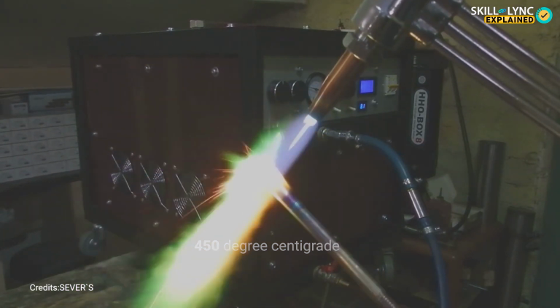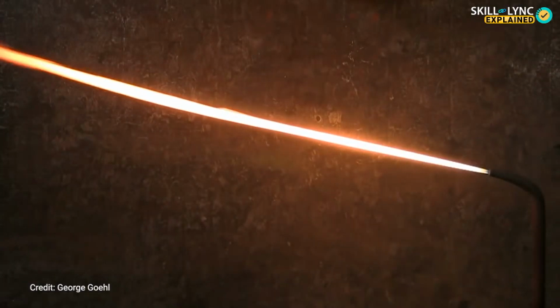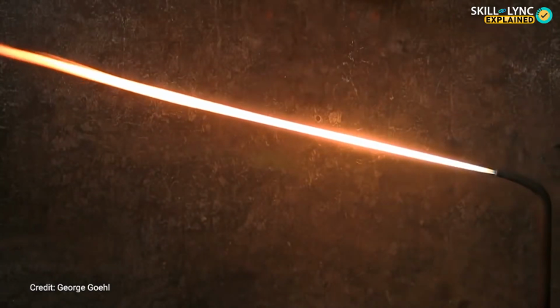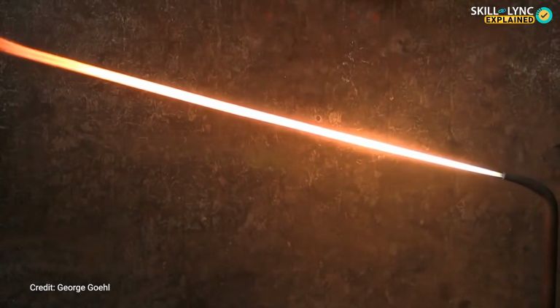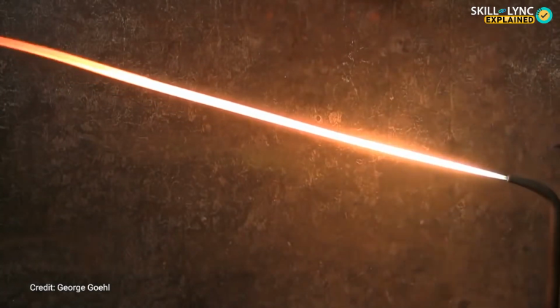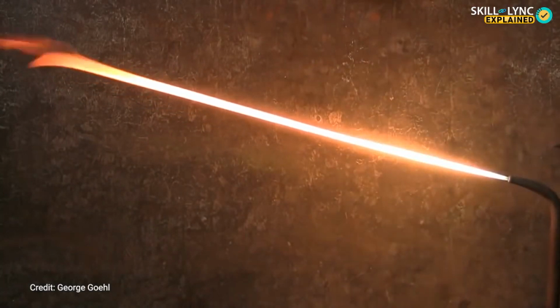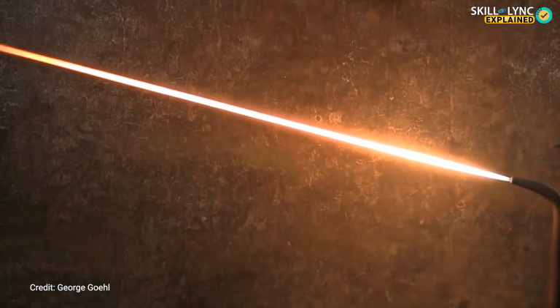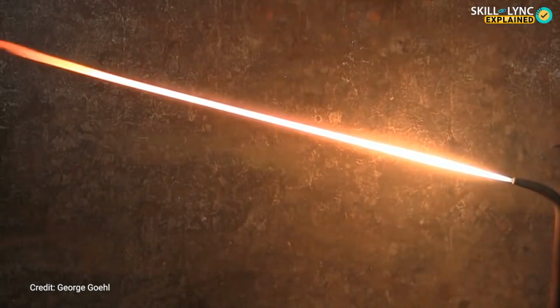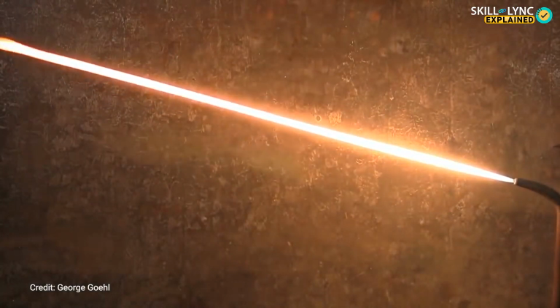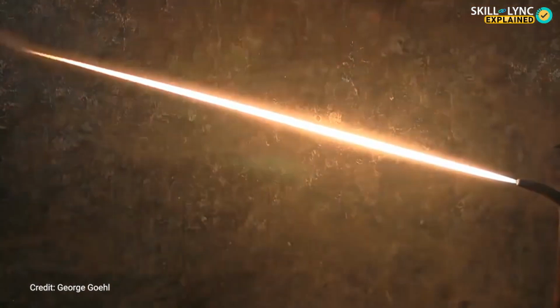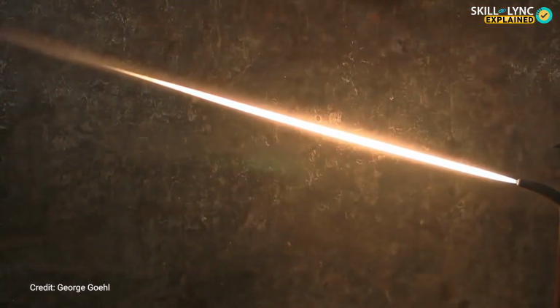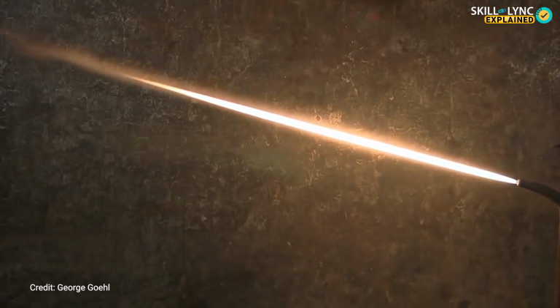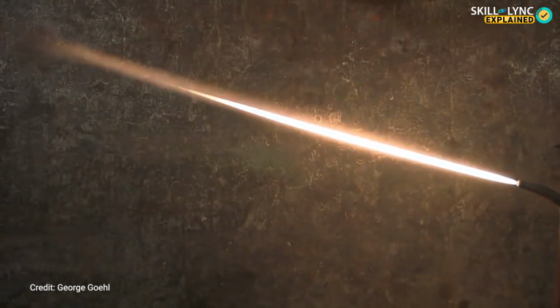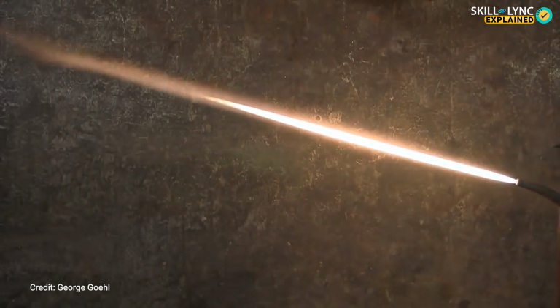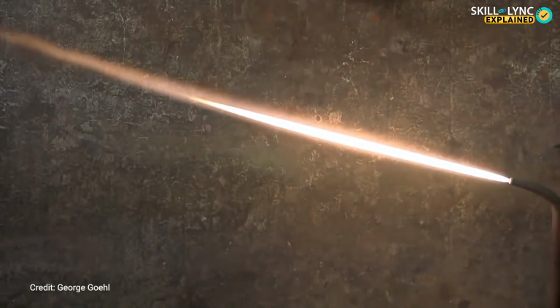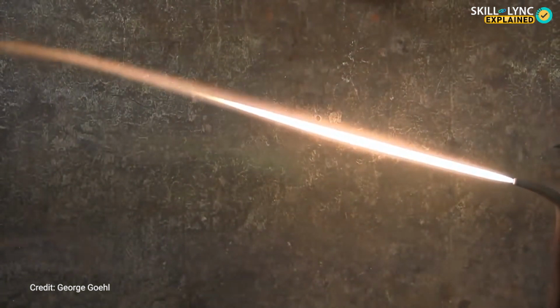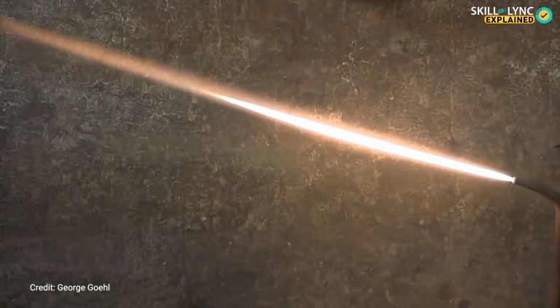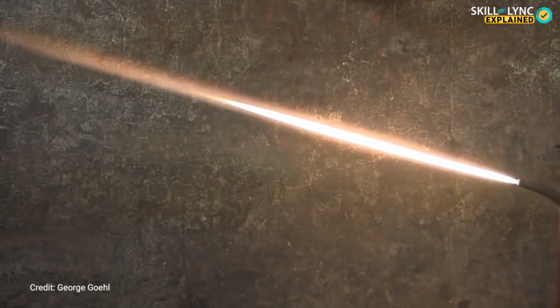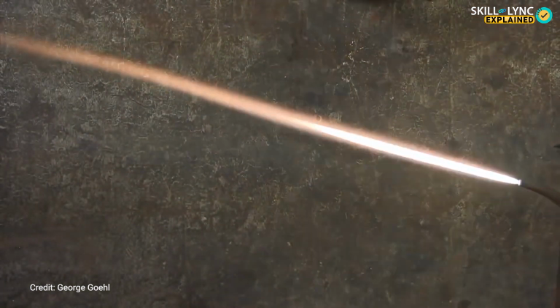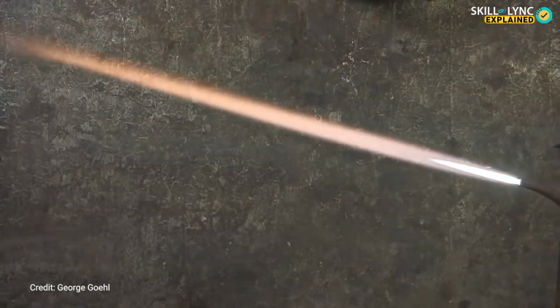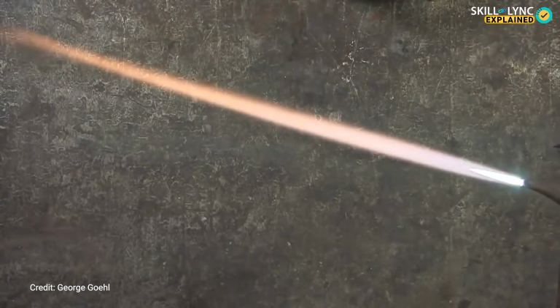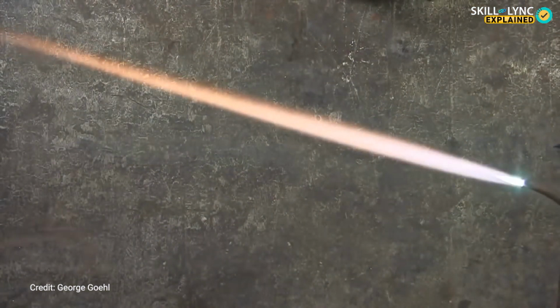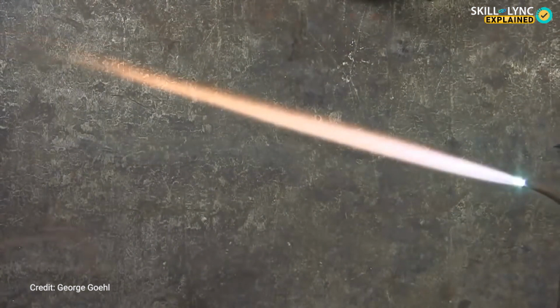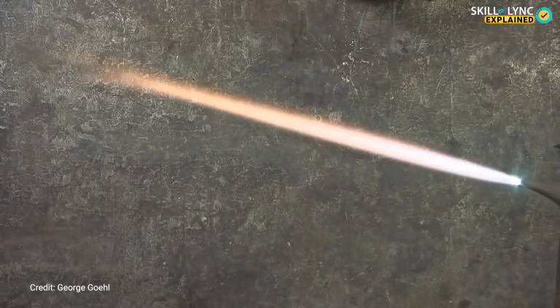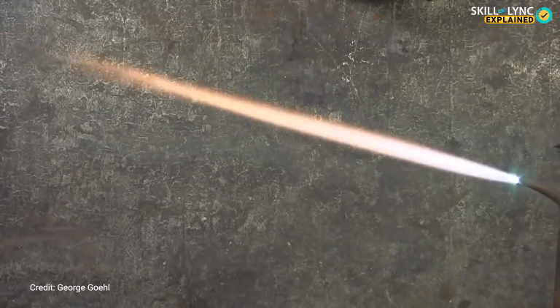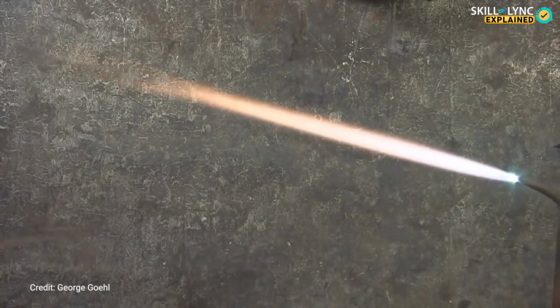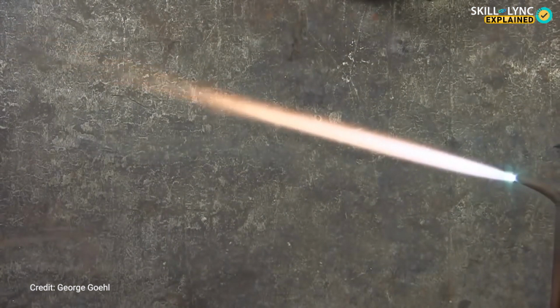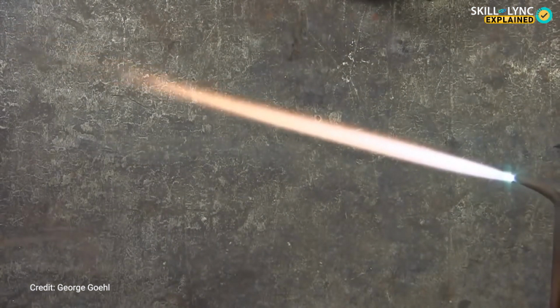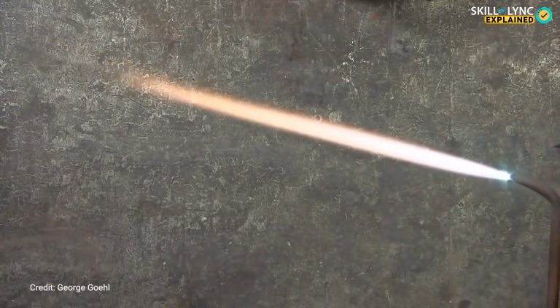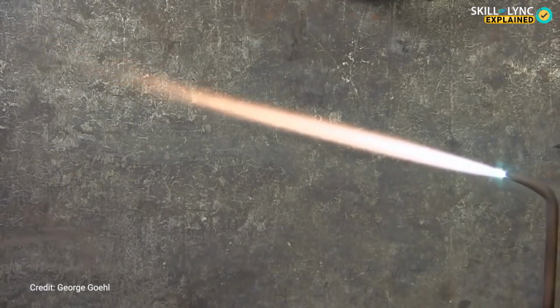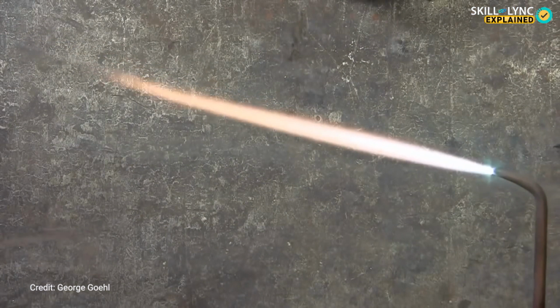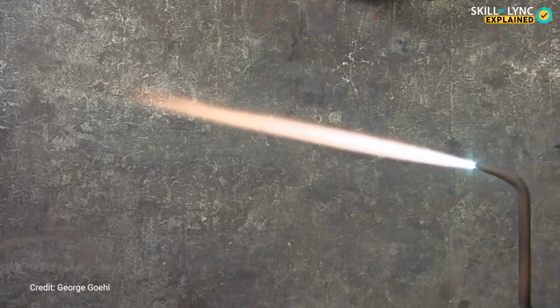There are many types of brazing that are generally available. Each of these types has a specific application.